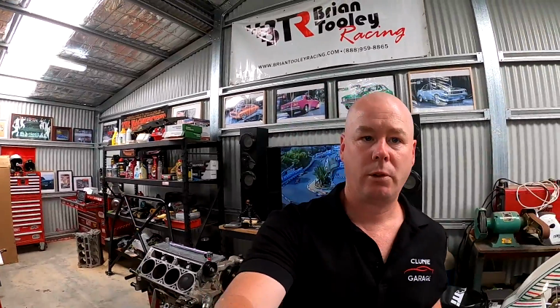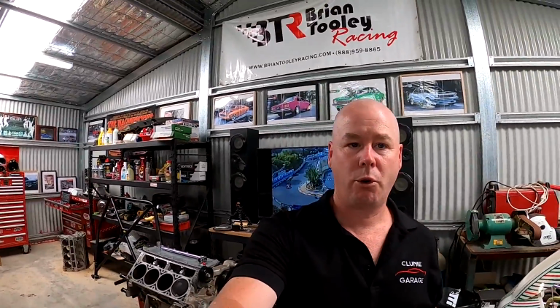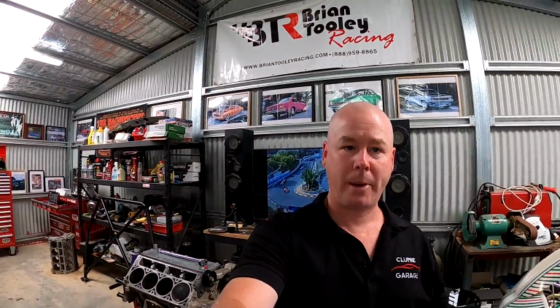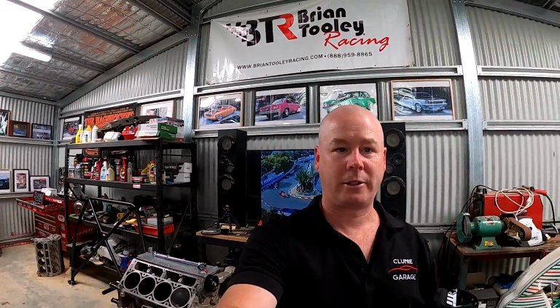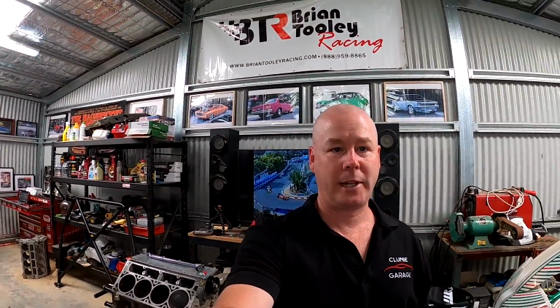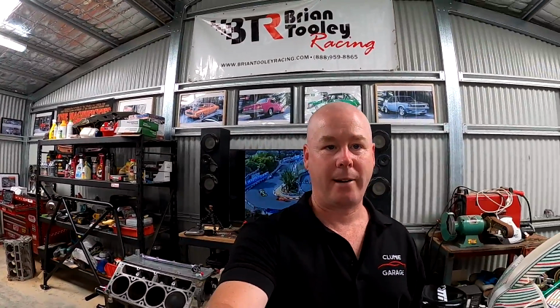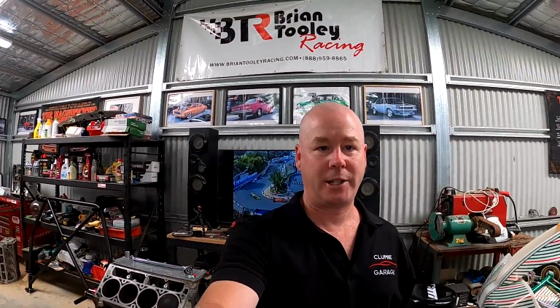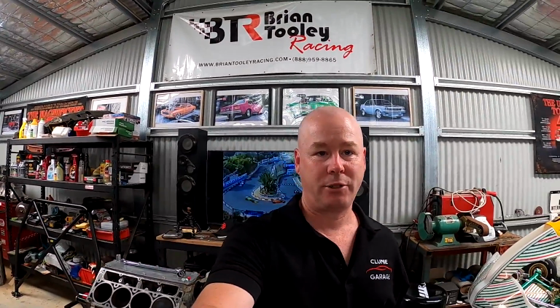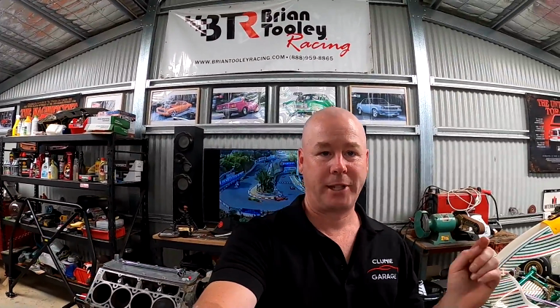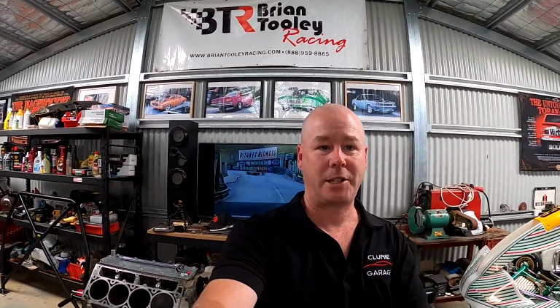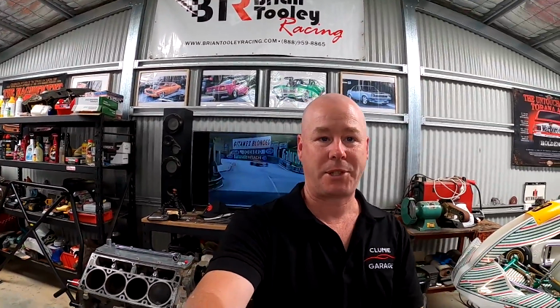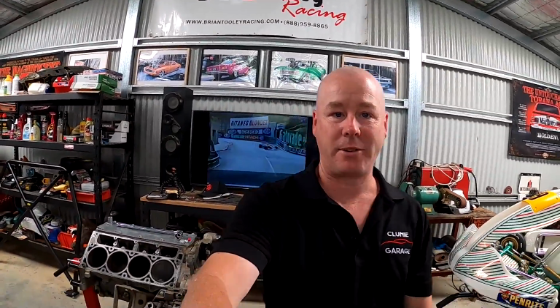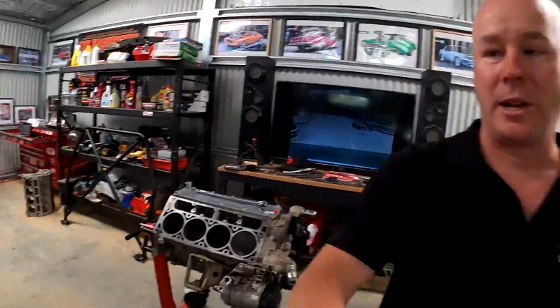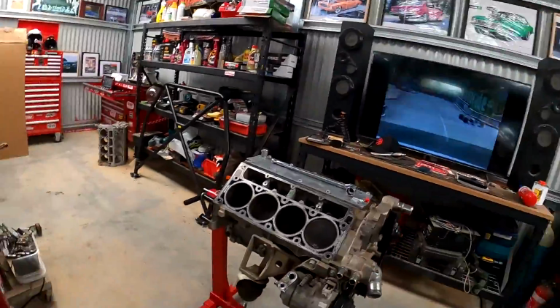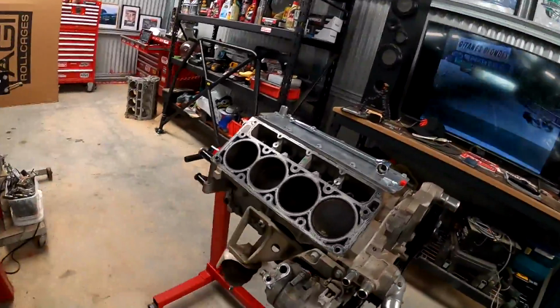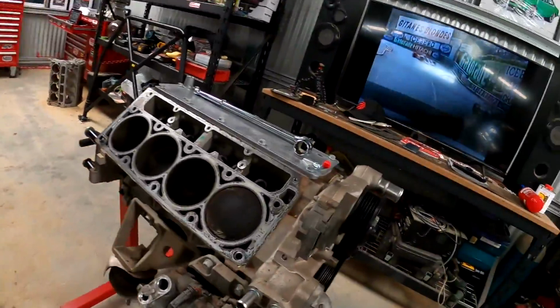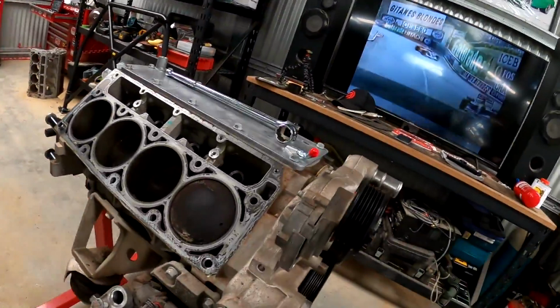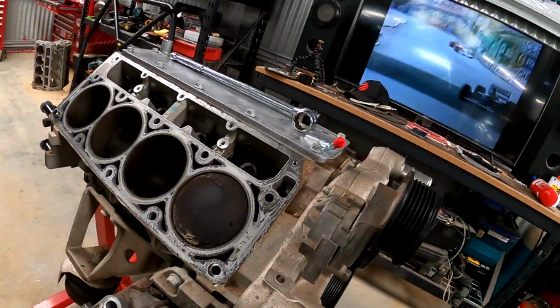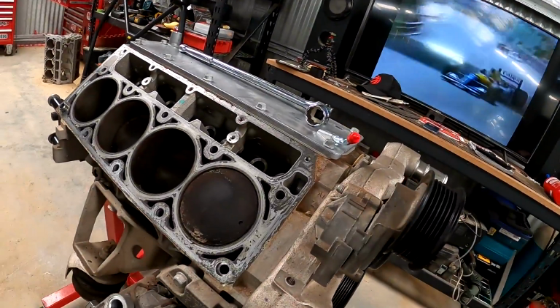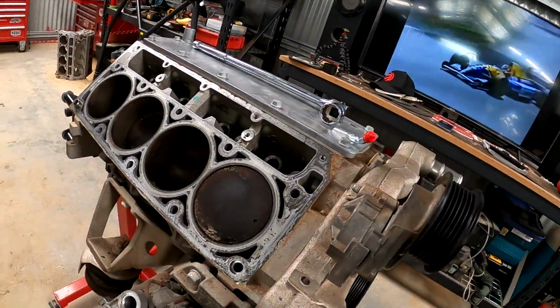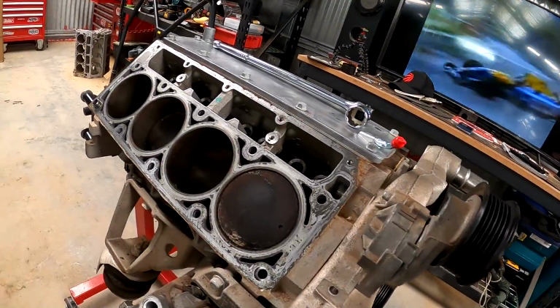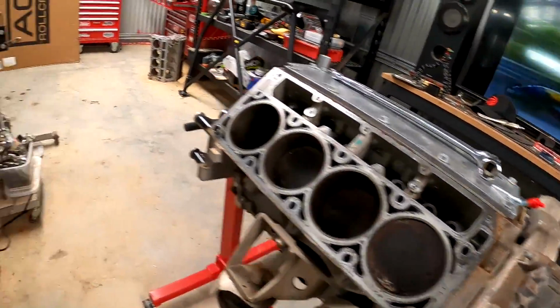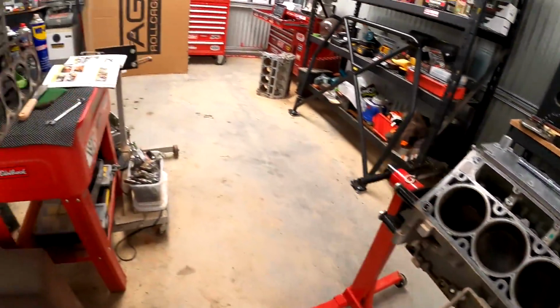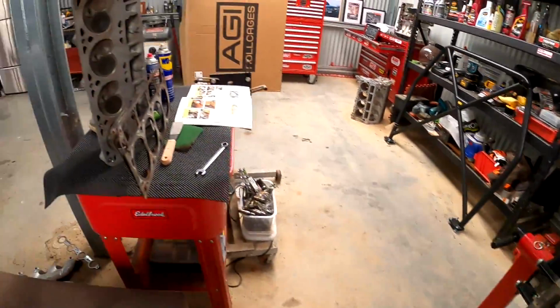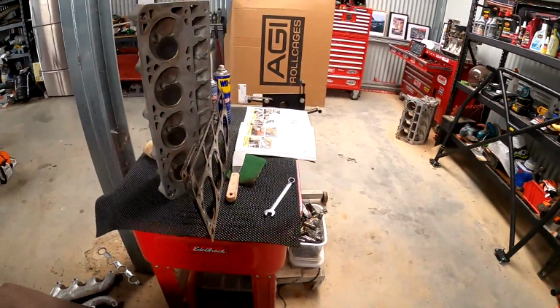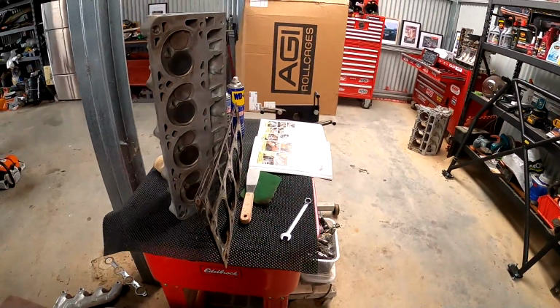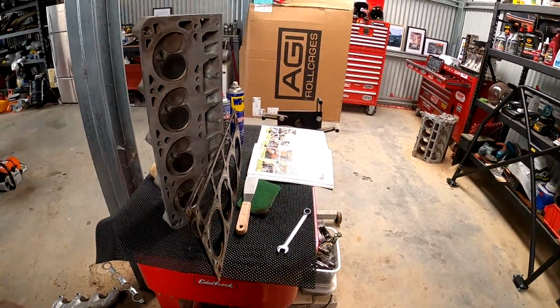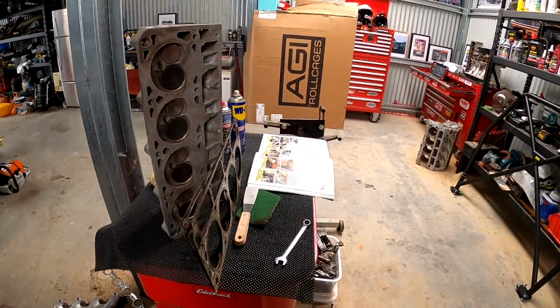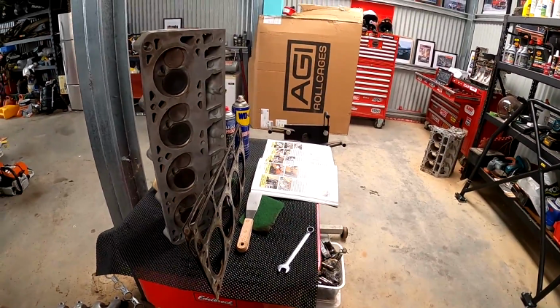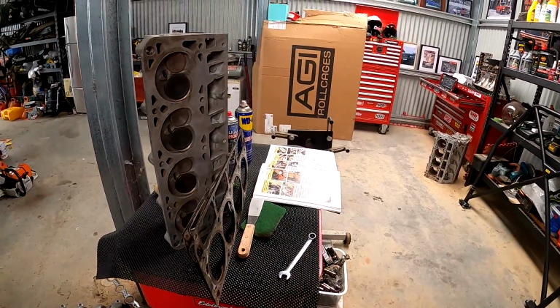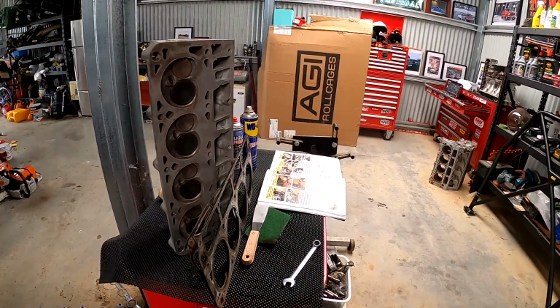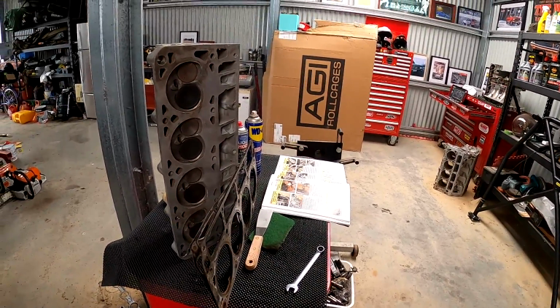Welcome back to Clooney Garage. On today's episode, we prepare our engine block because we are getting new cylinder heads.